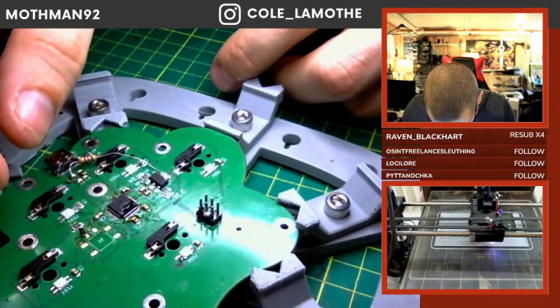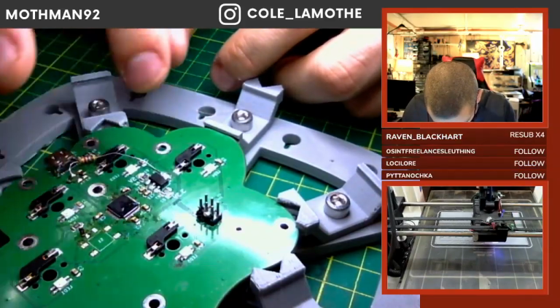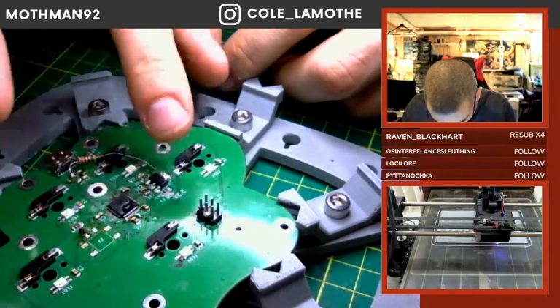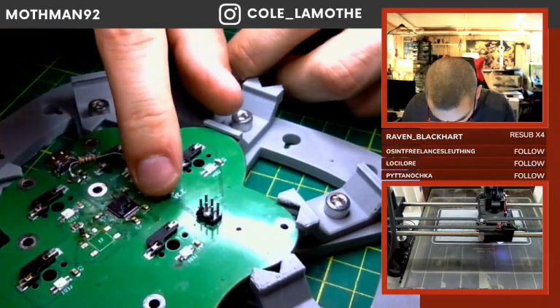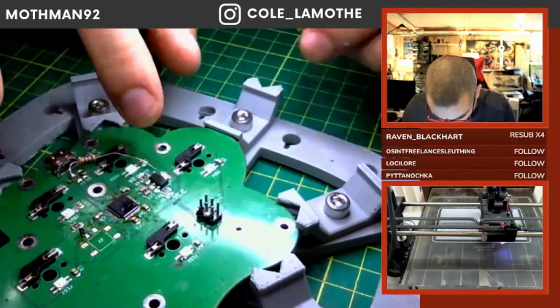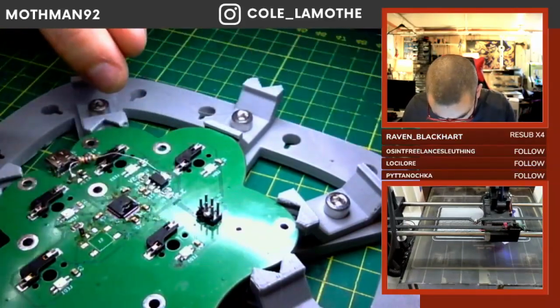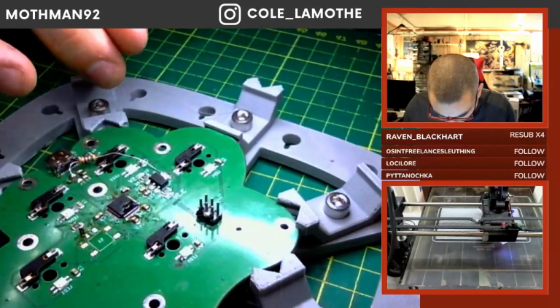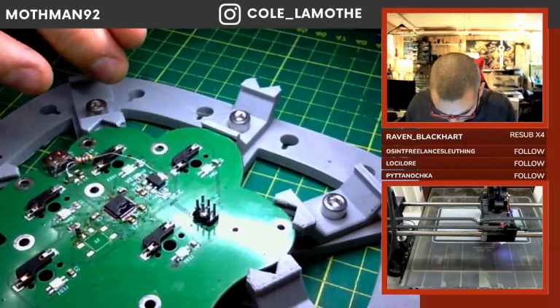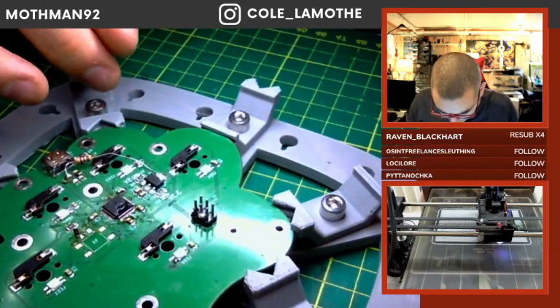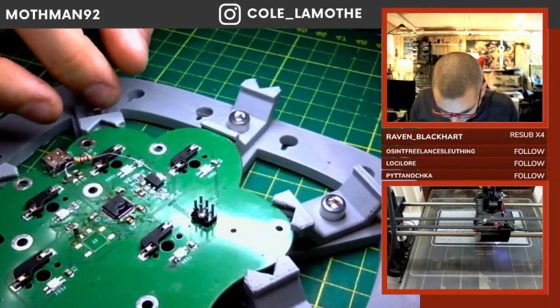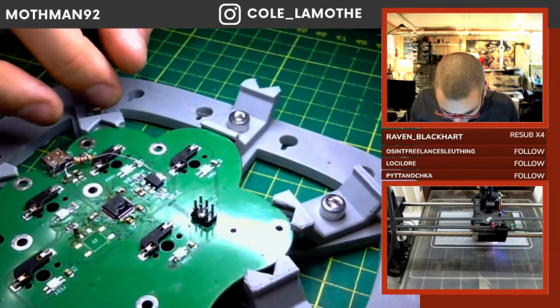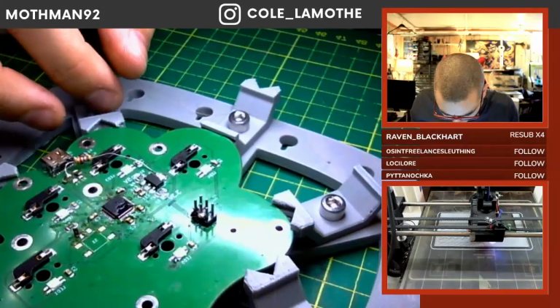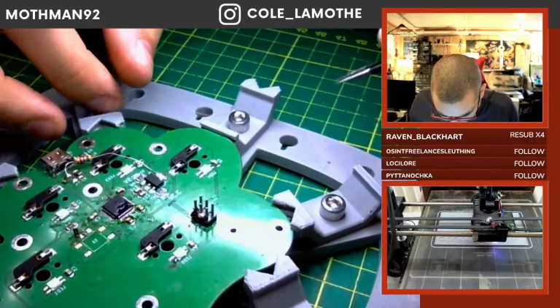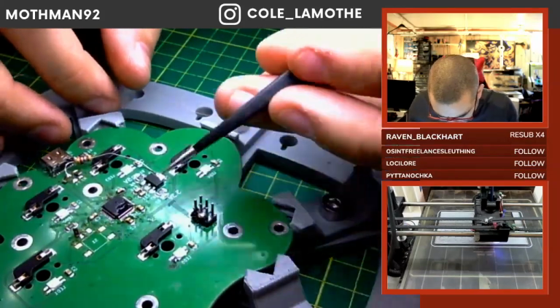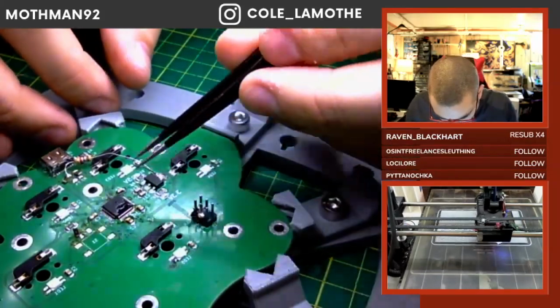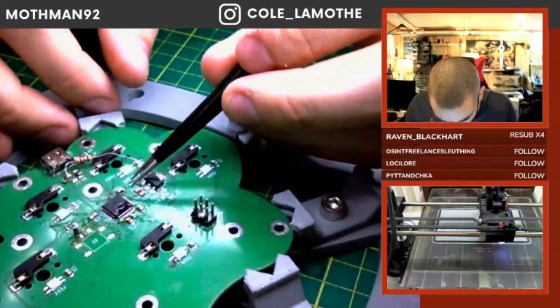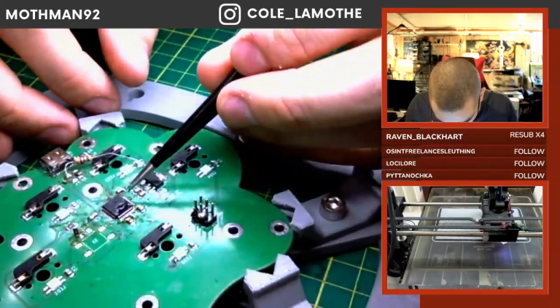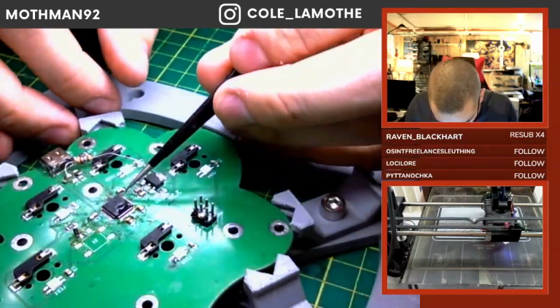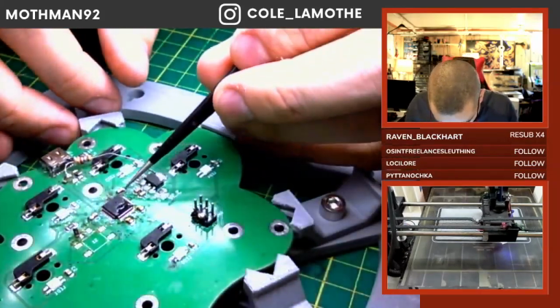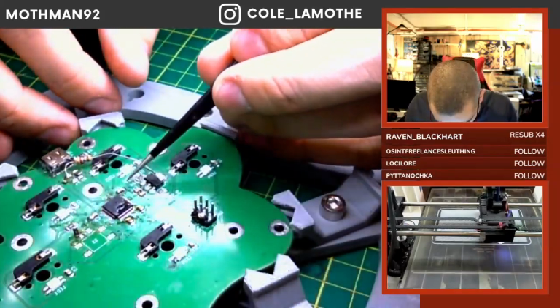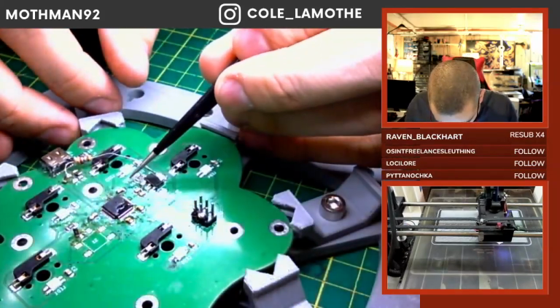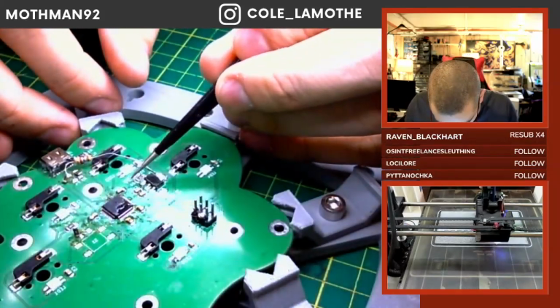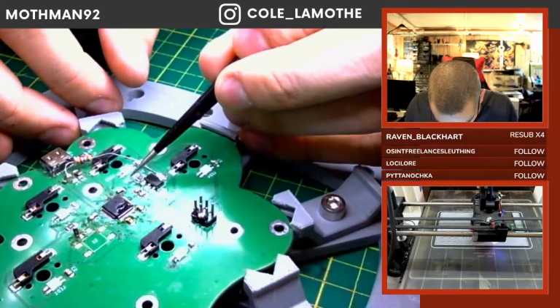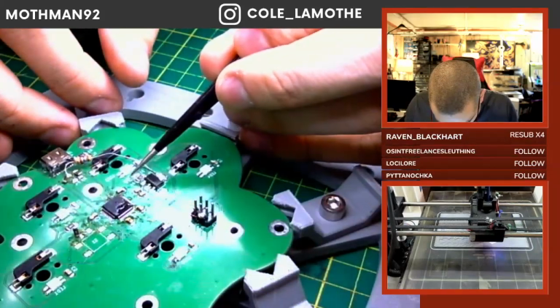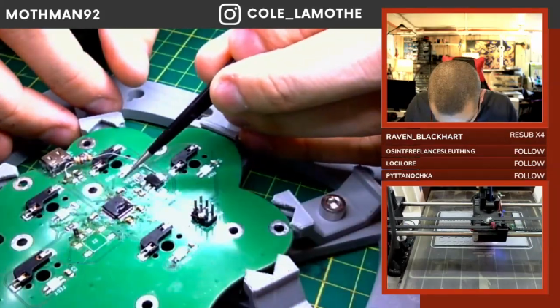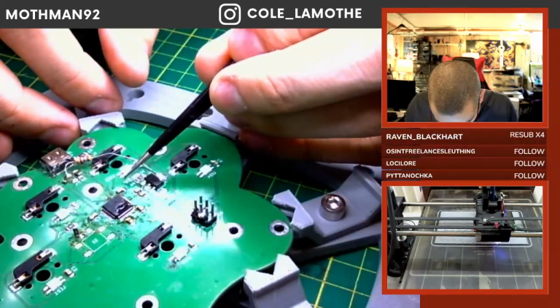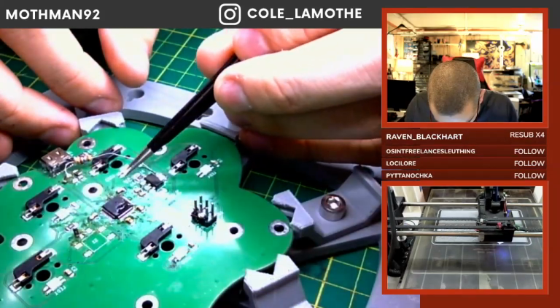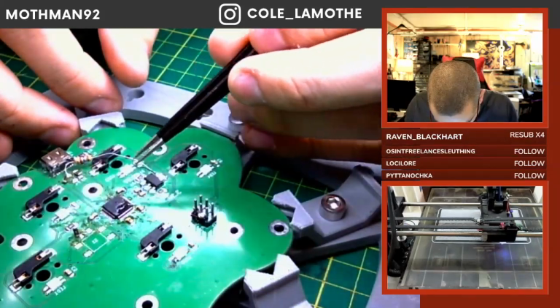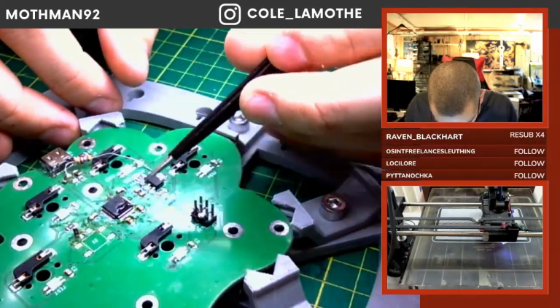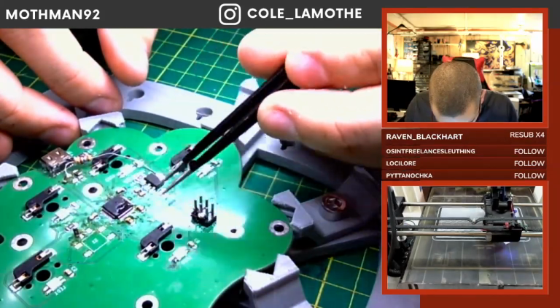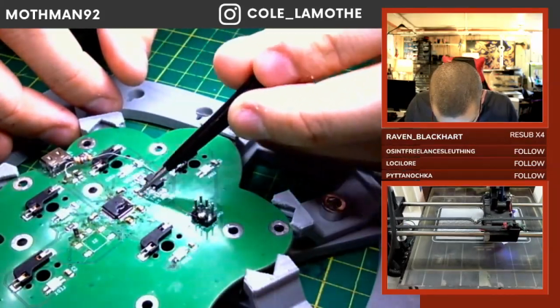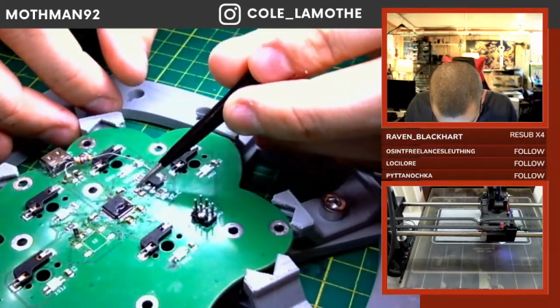So we need to take one of these very, very tiny wires.